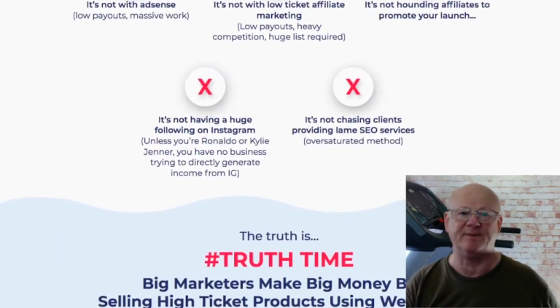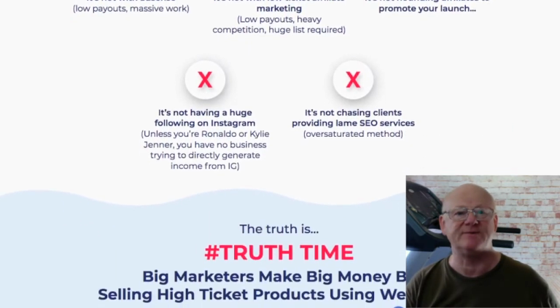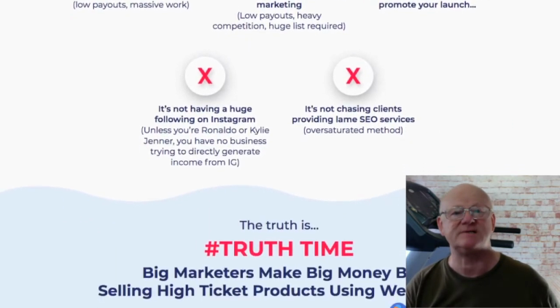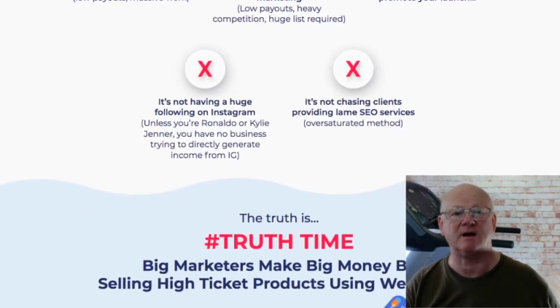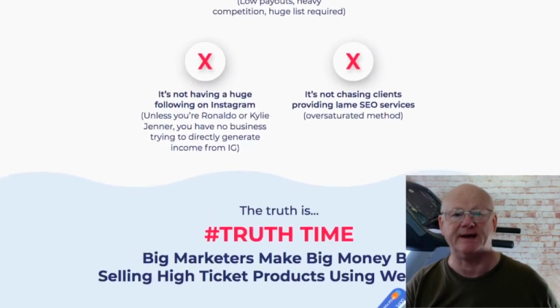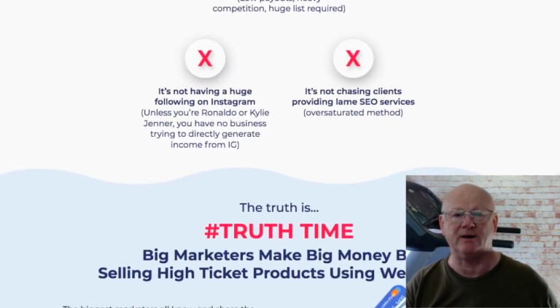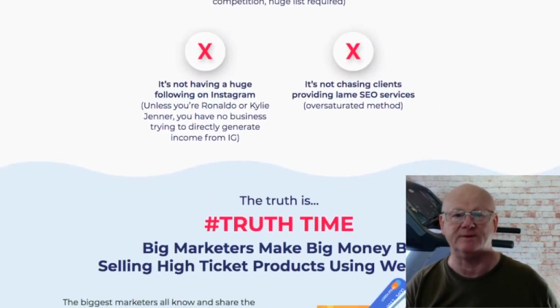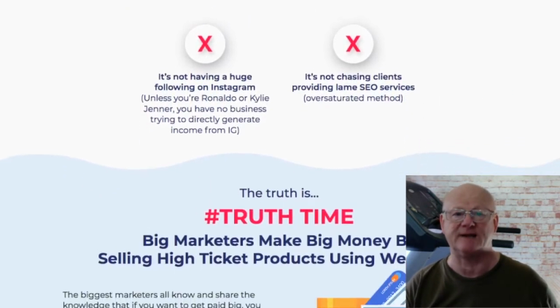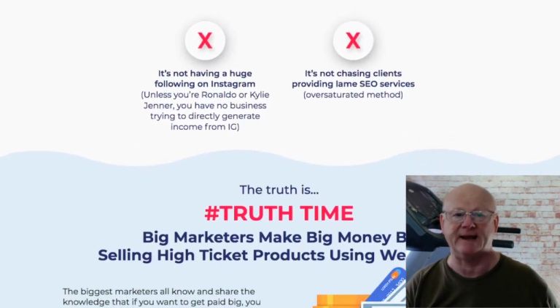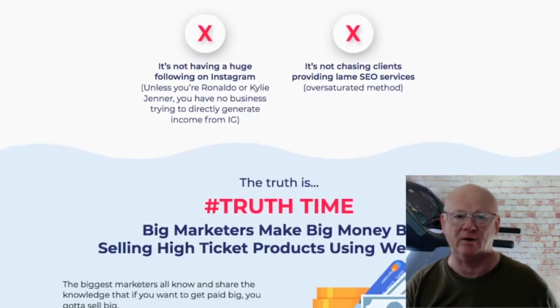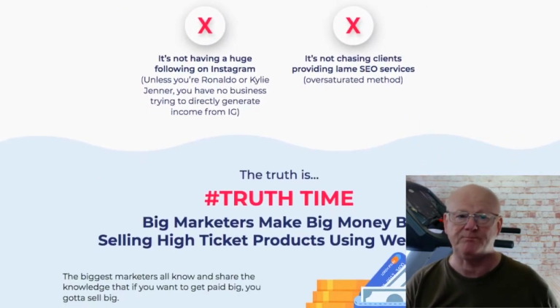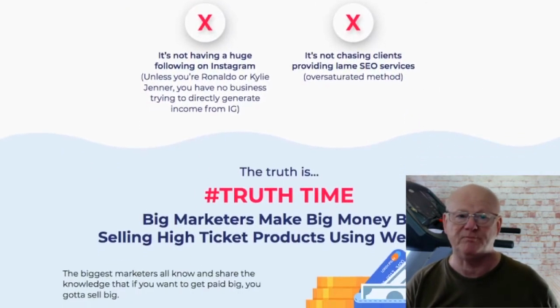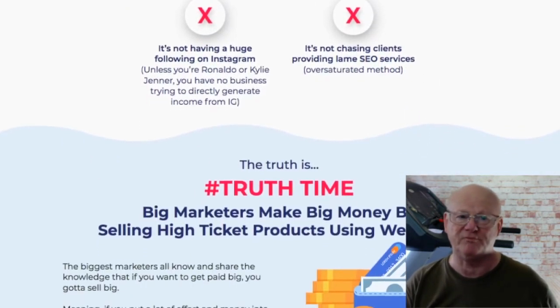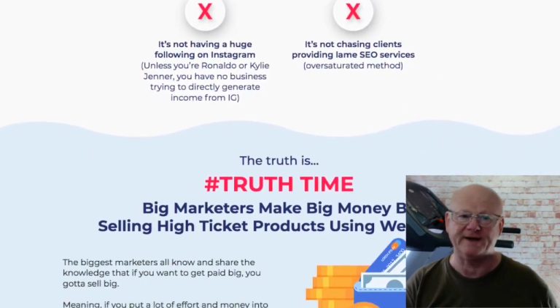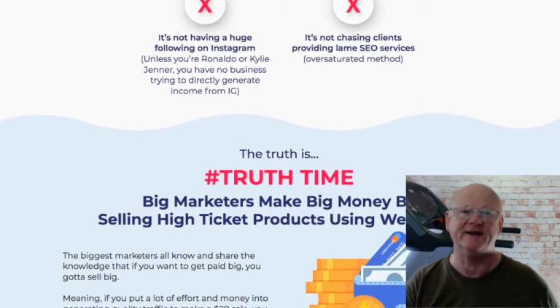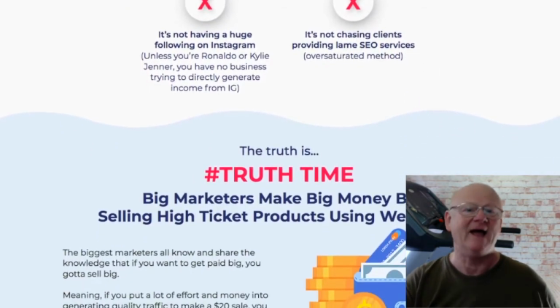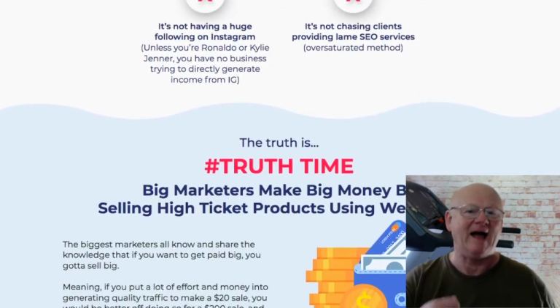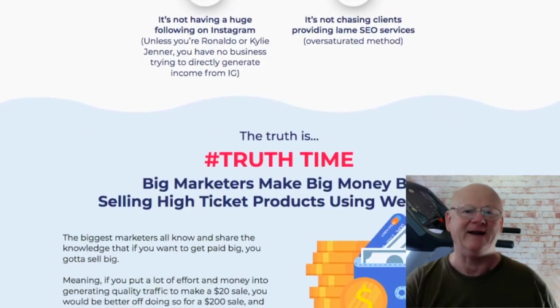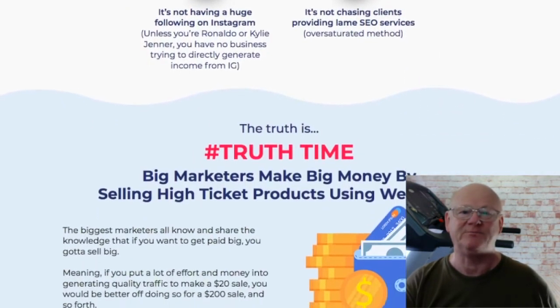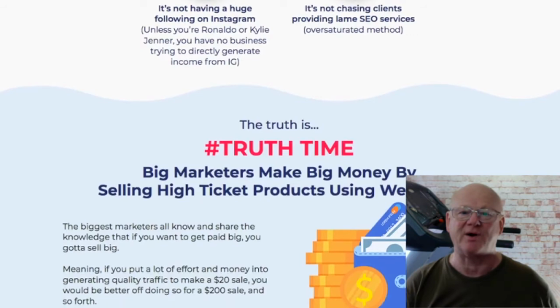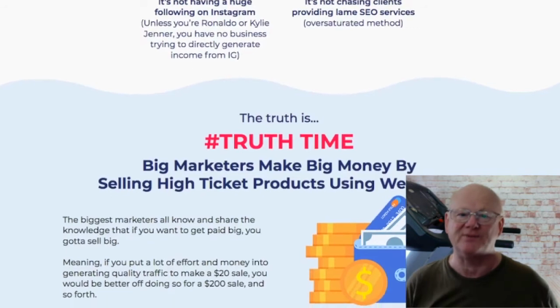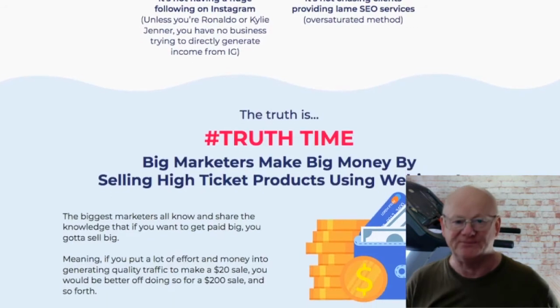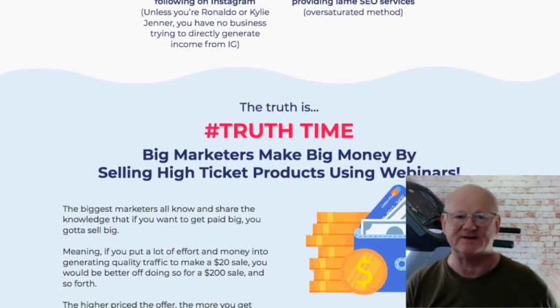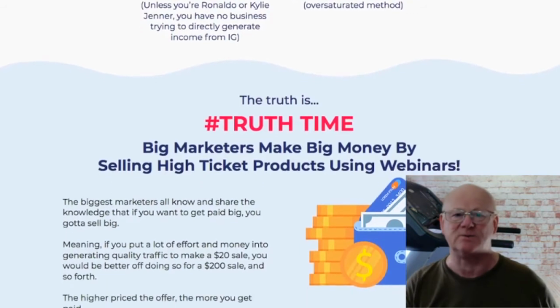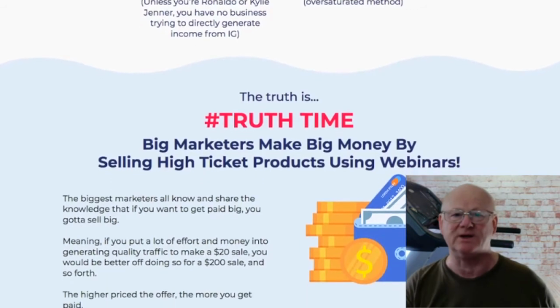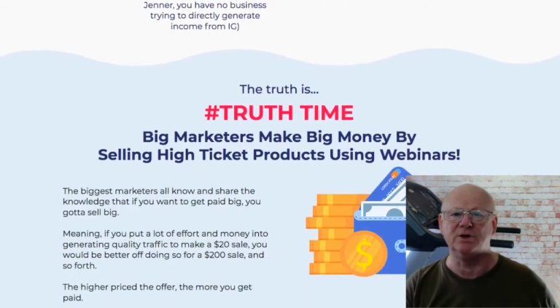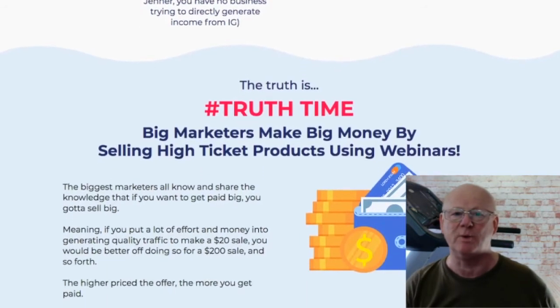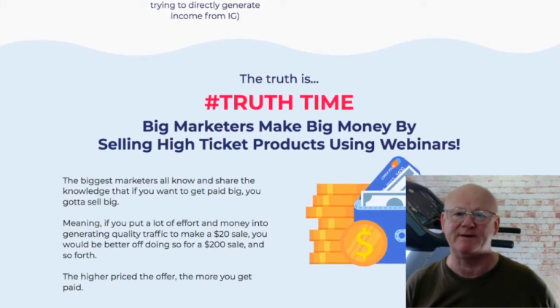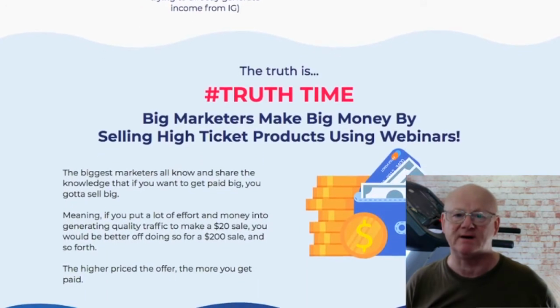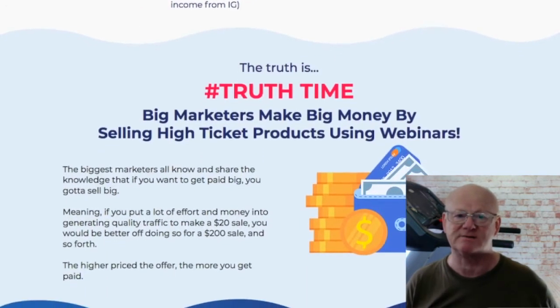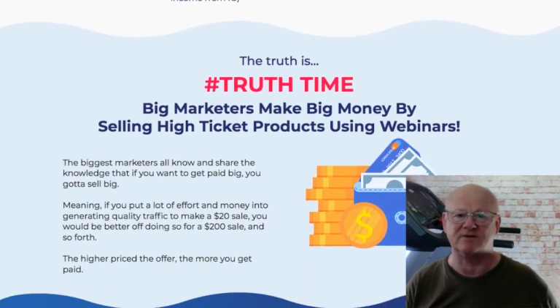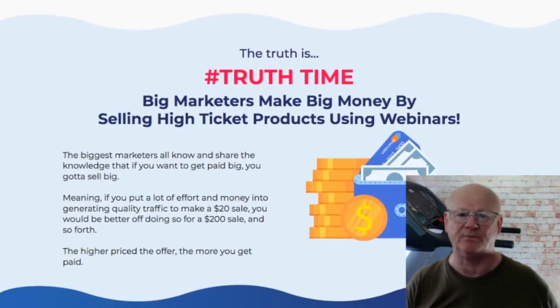Those bonuses are yours as soon as you purchase Webinar Kit by clicking on any of the big orange buttons on my bonus page. My bonuses are going to help you to get up, running and in profit faster with your new webinar software.